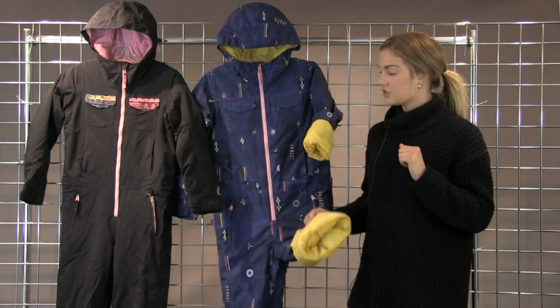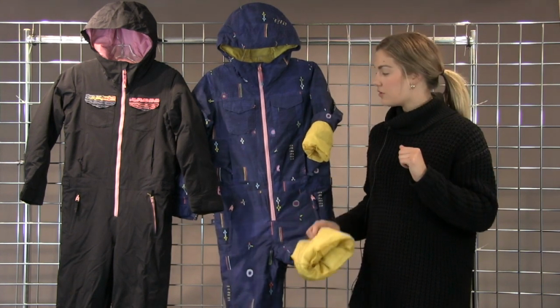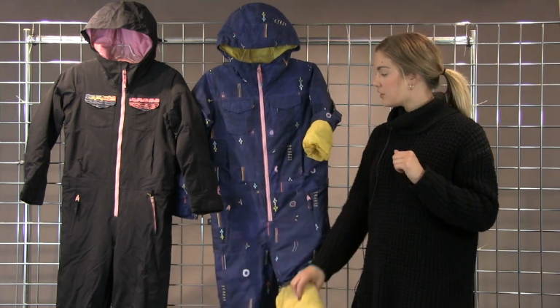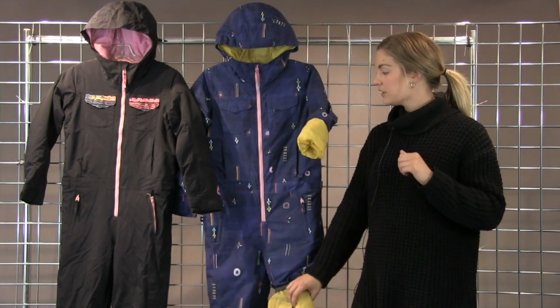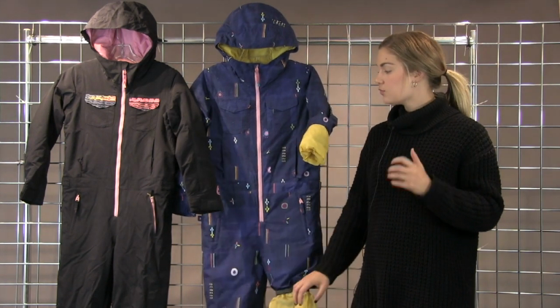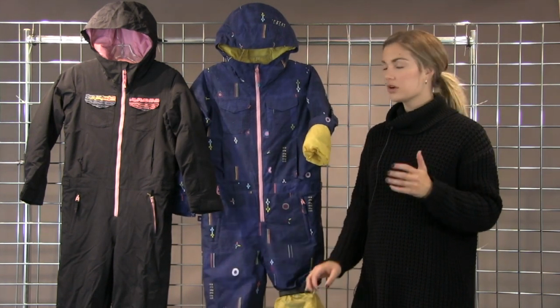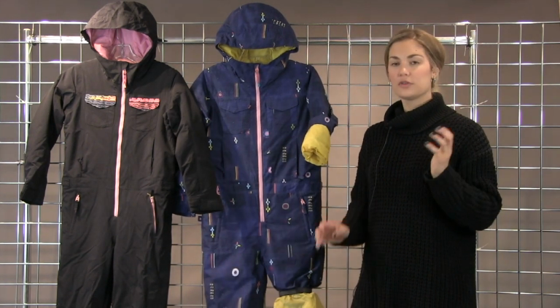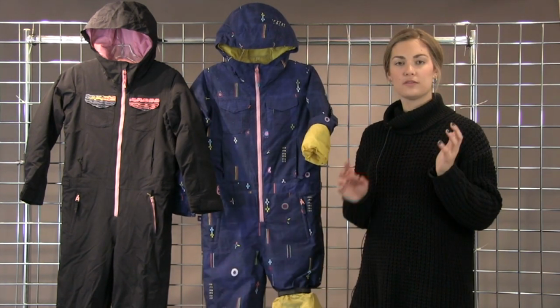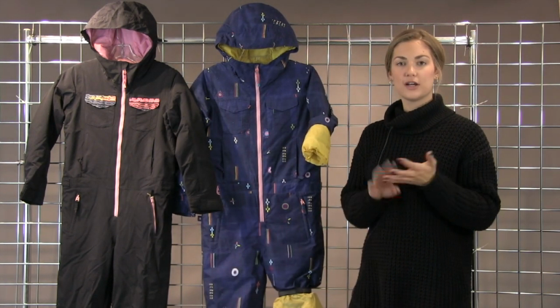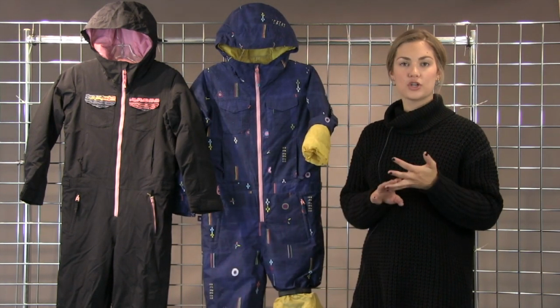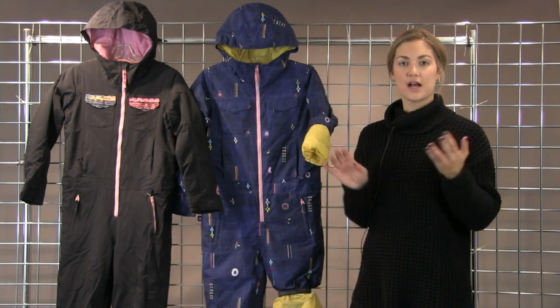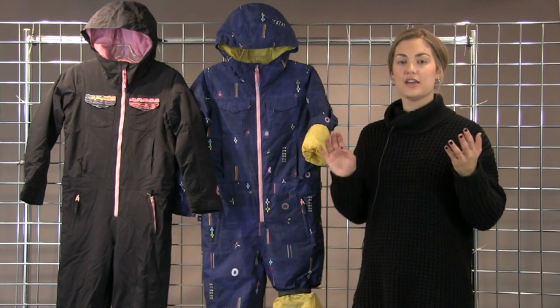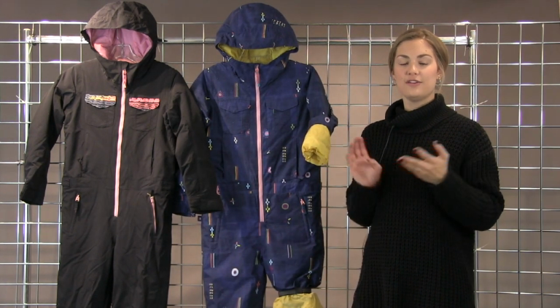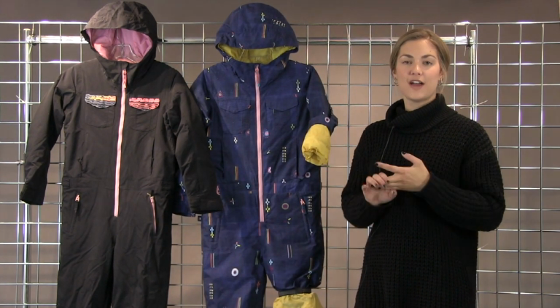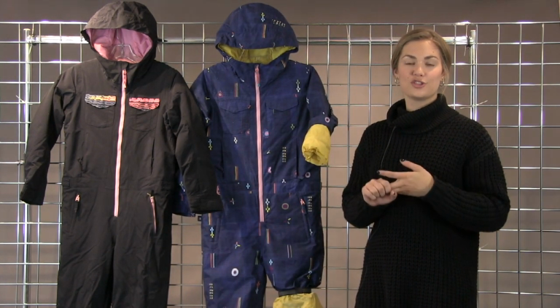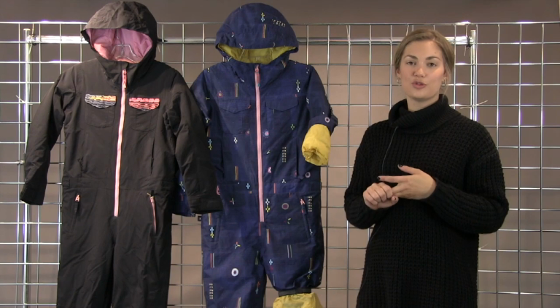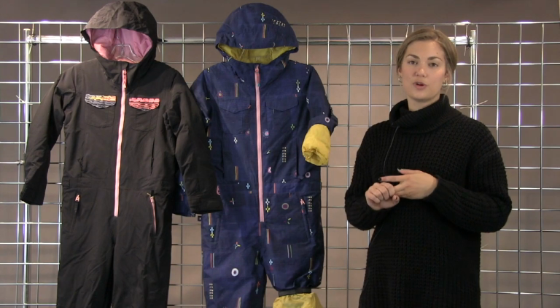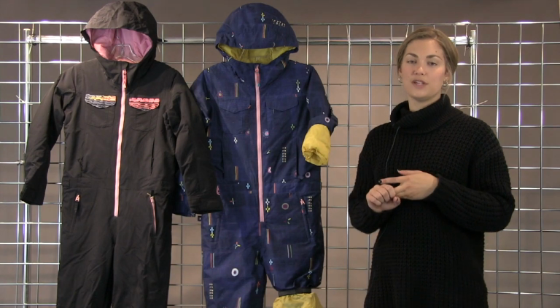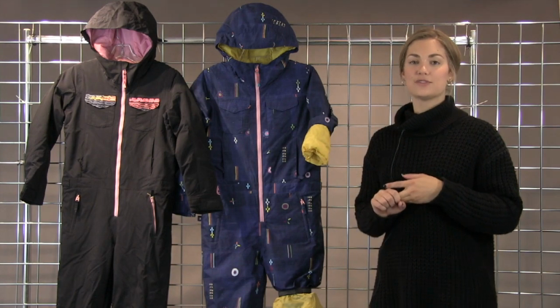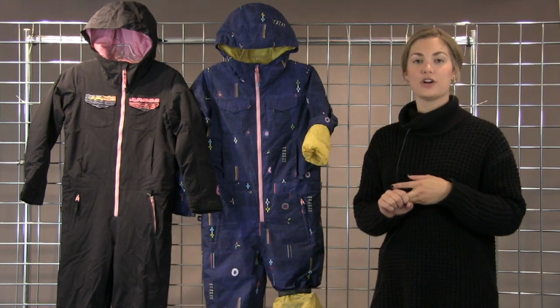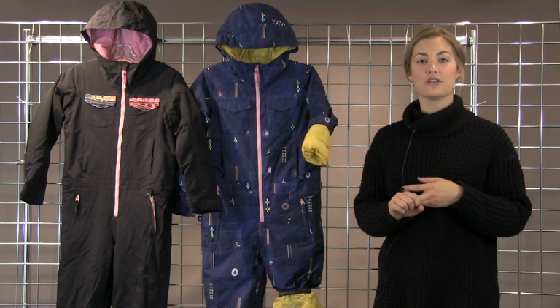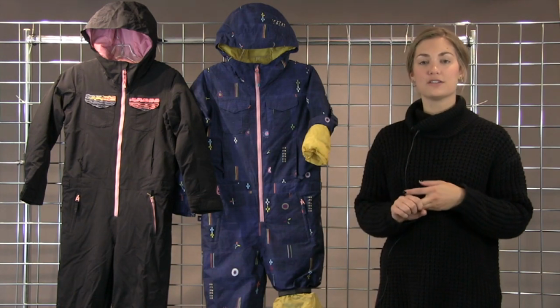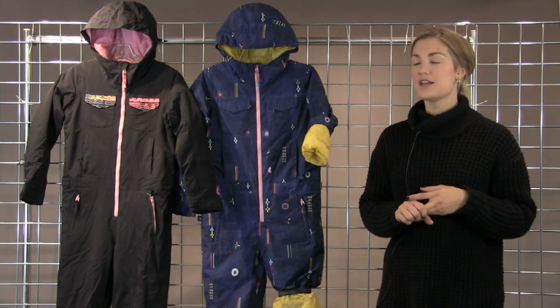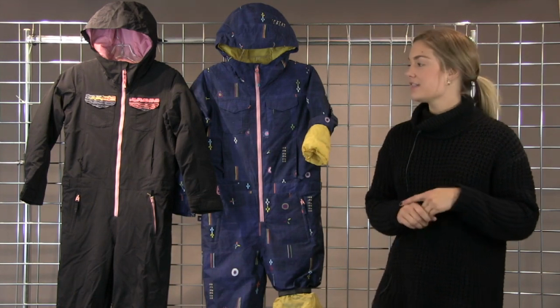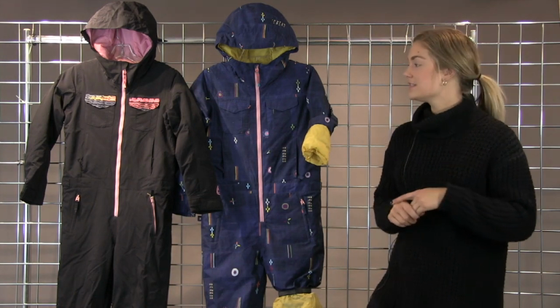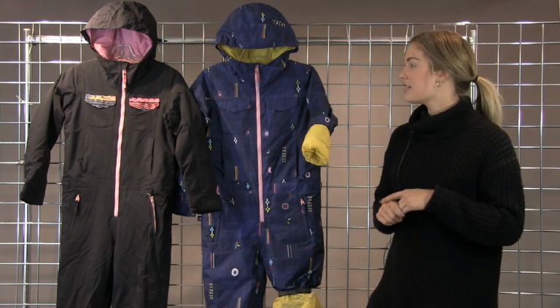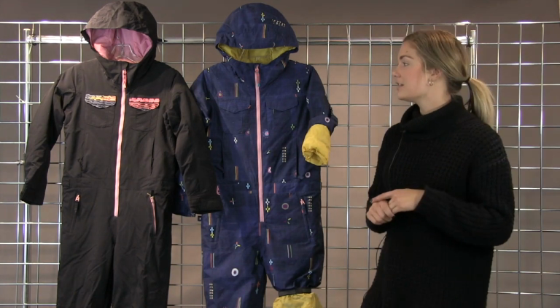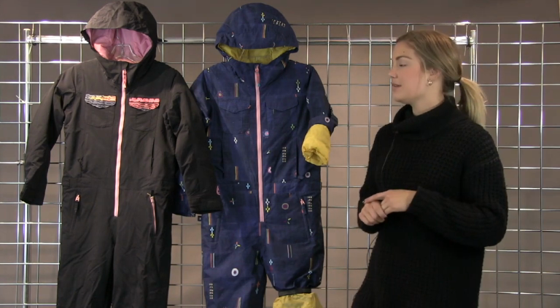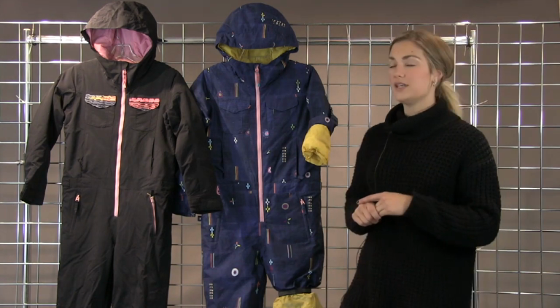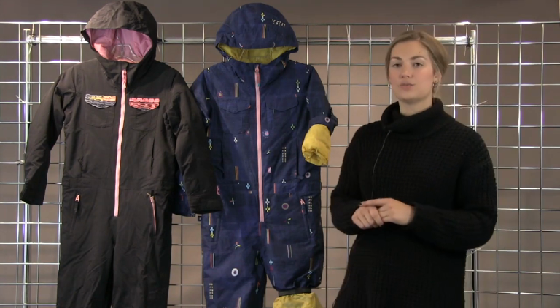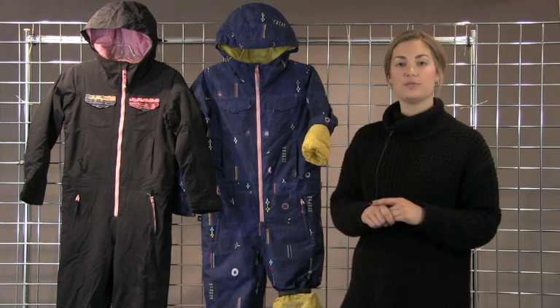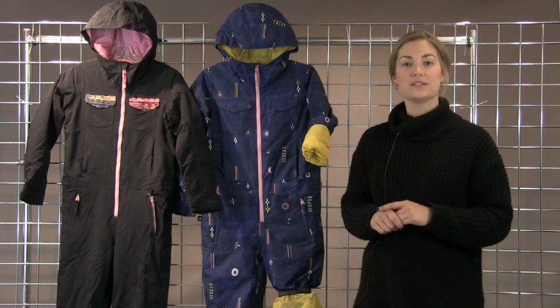So a really warm, very dry, fashionable one piece for our girls. This is our Game Piece One Piece.